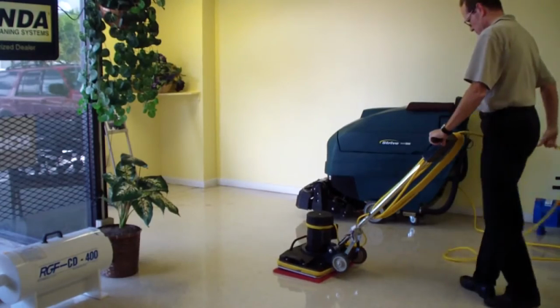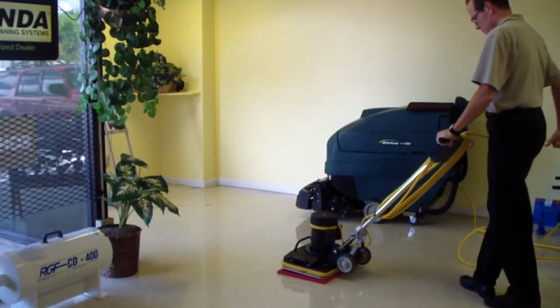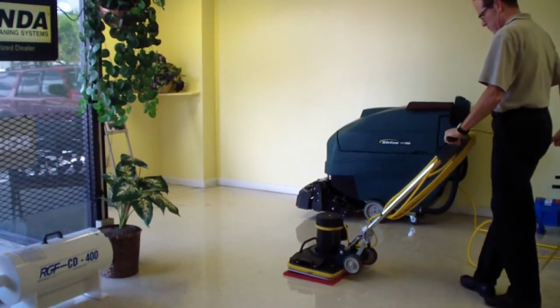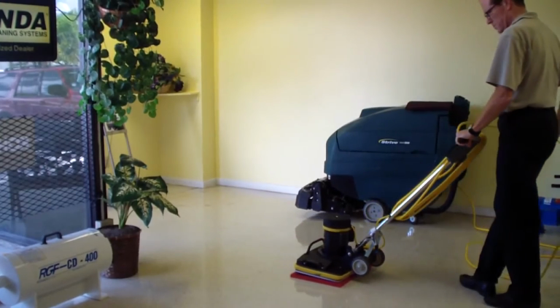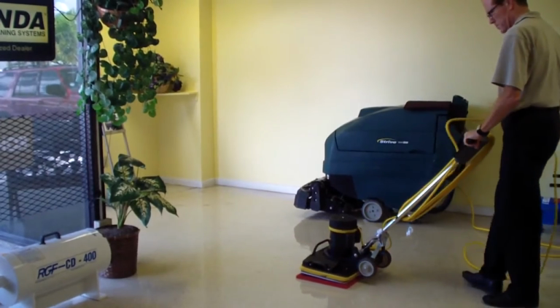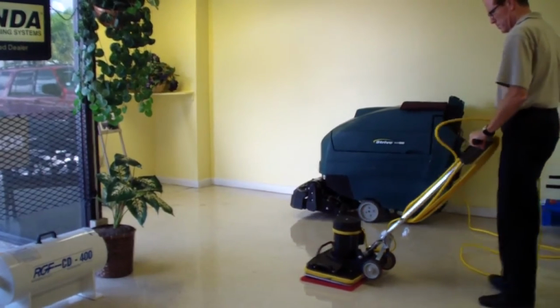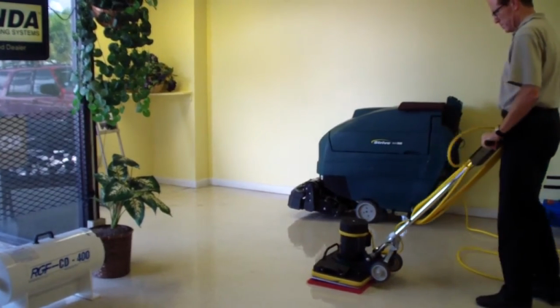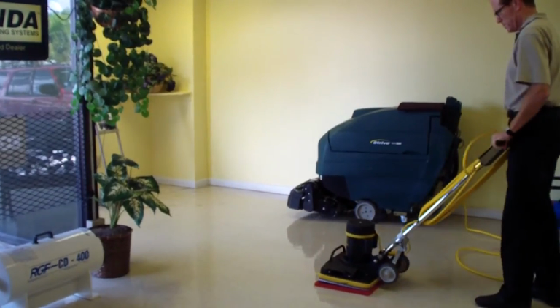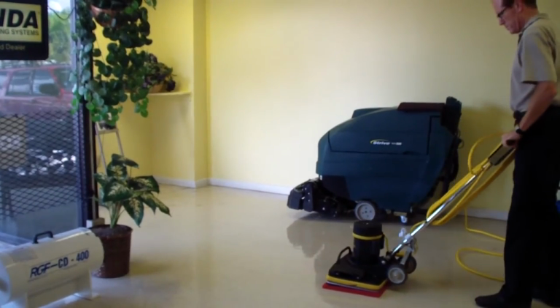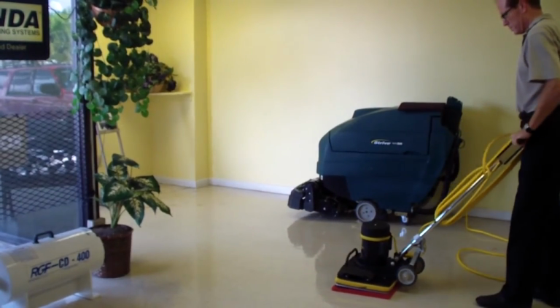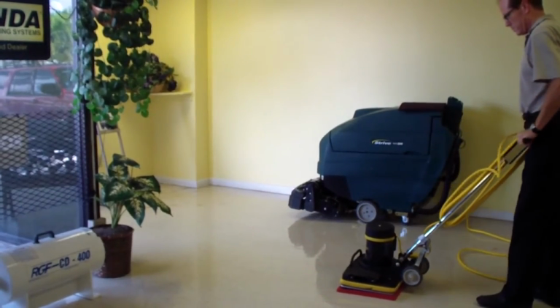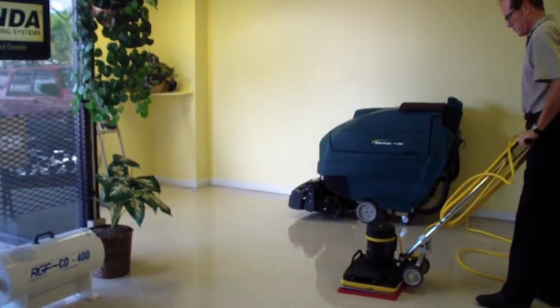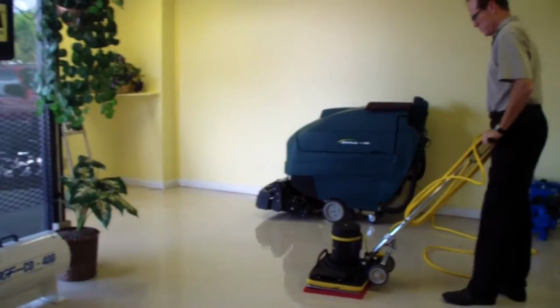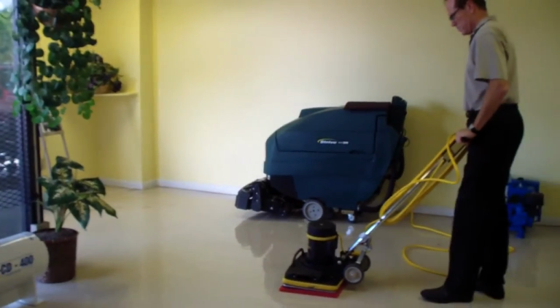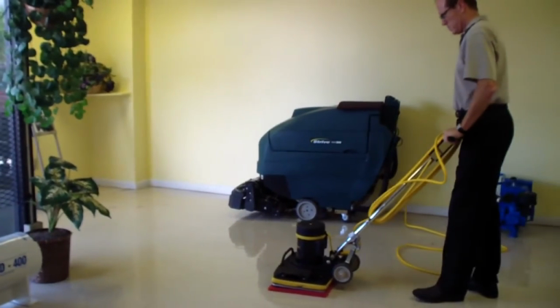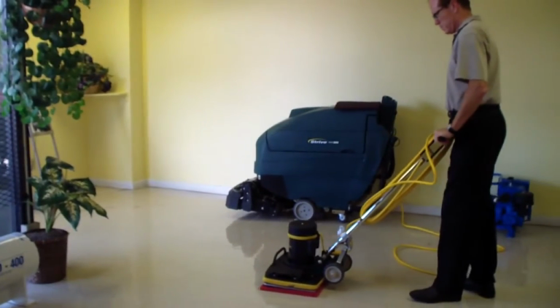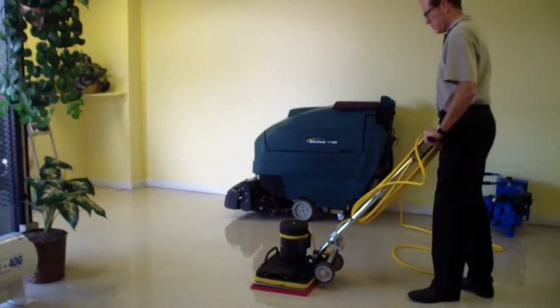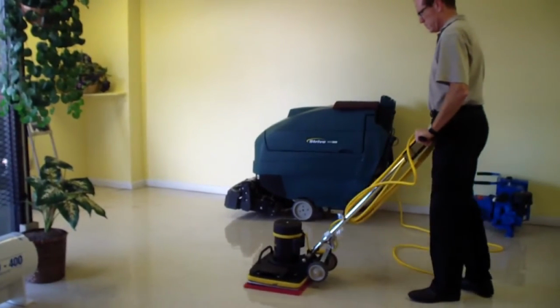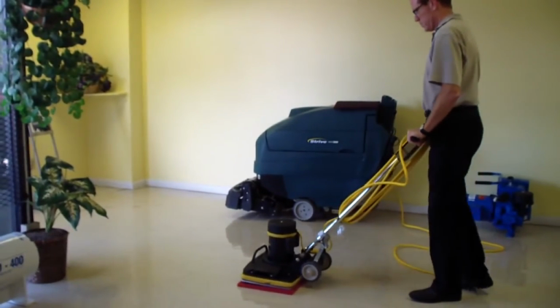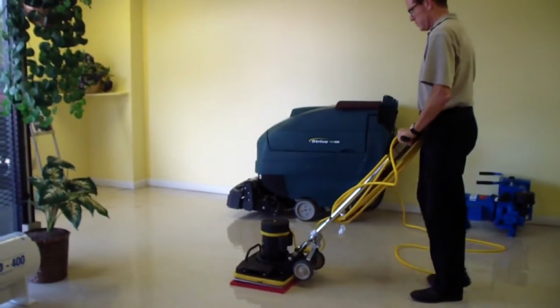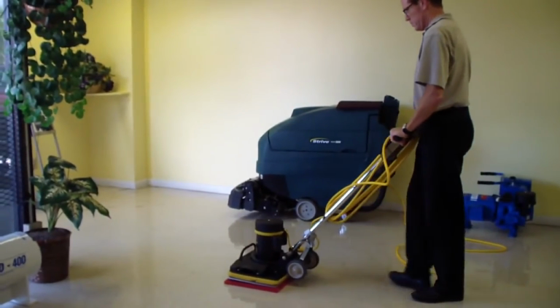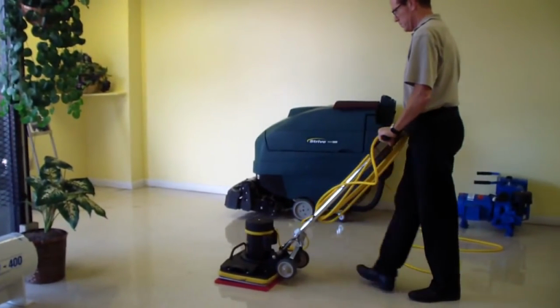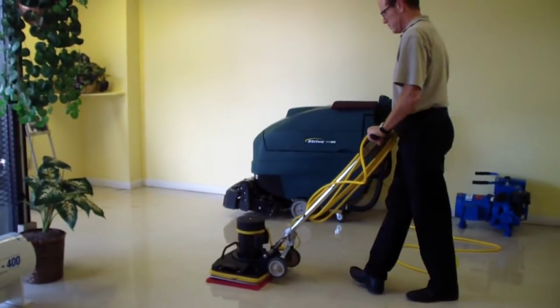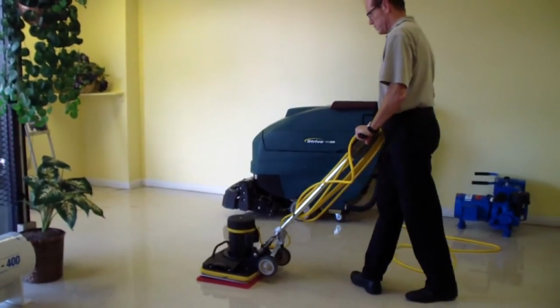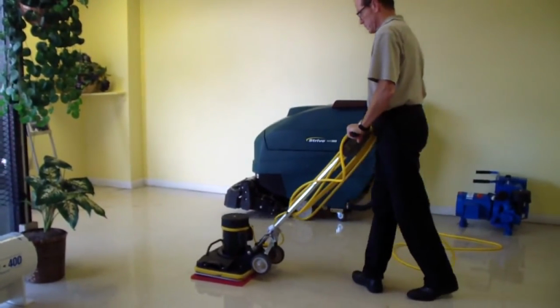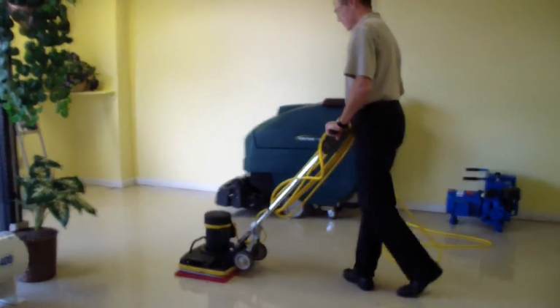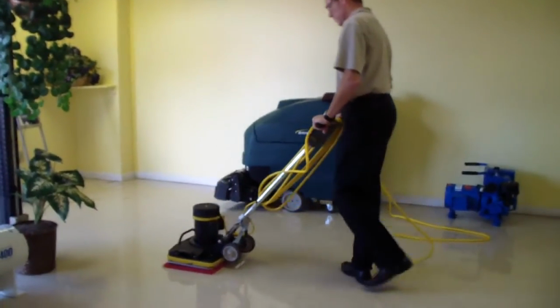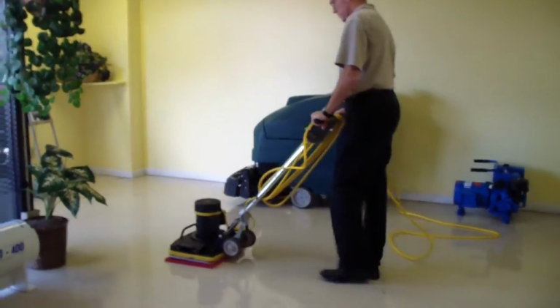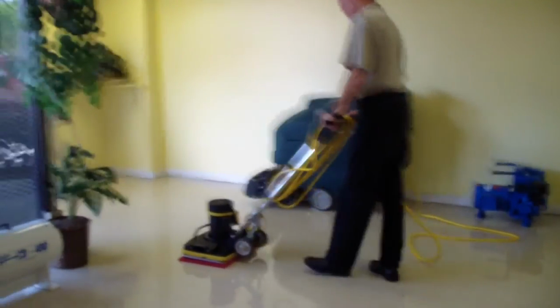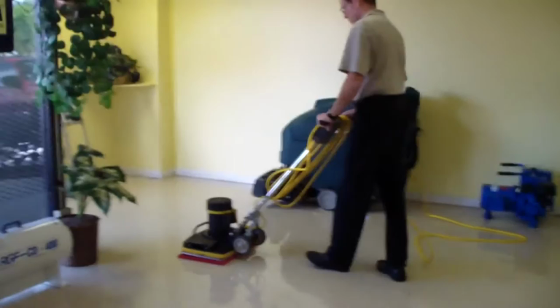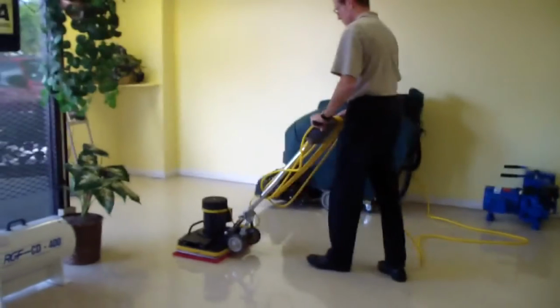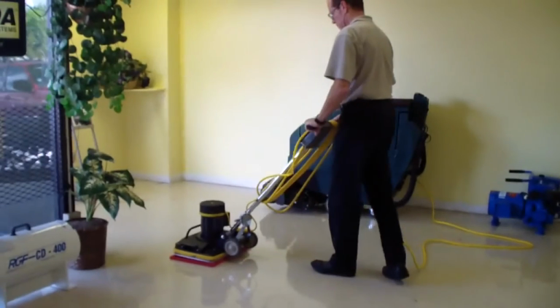This is Dan with Industrial Clean Equipment and Supply, showing you some of our janitorial equipment.